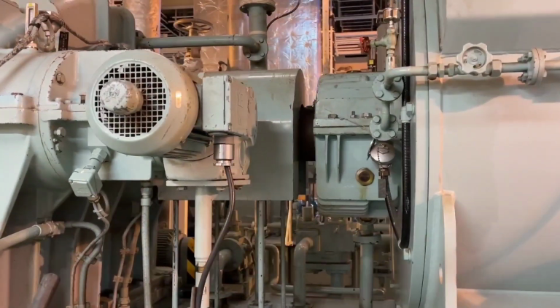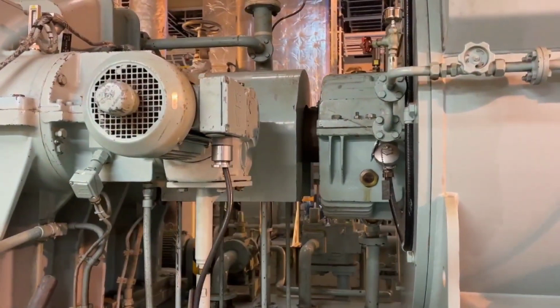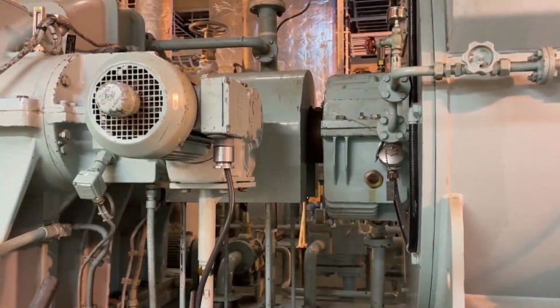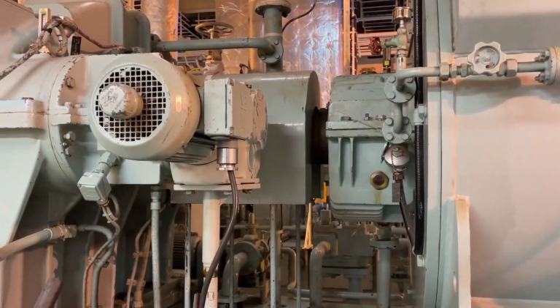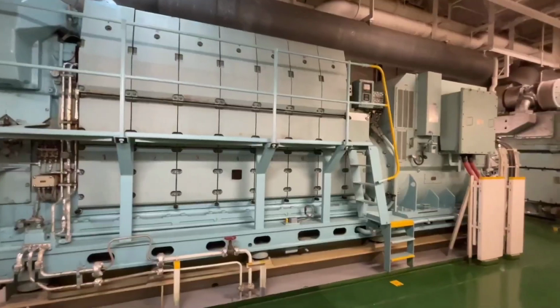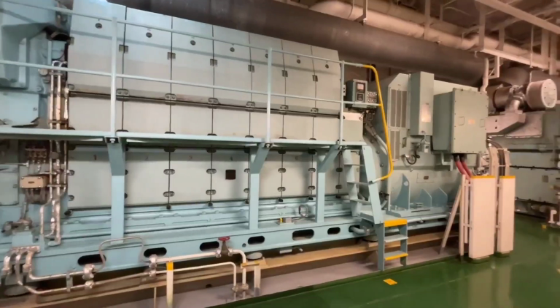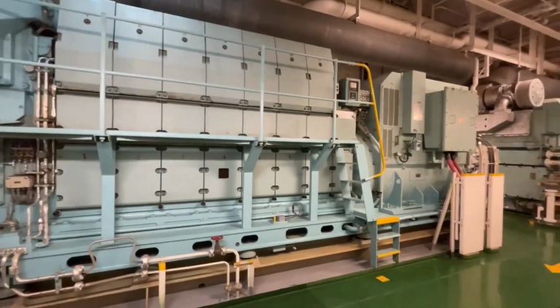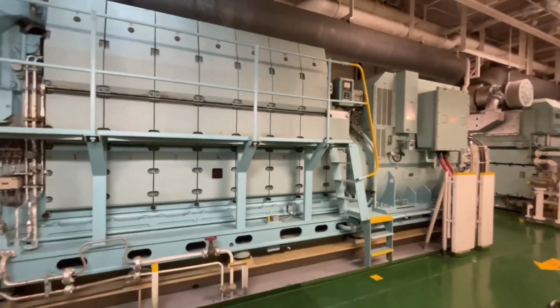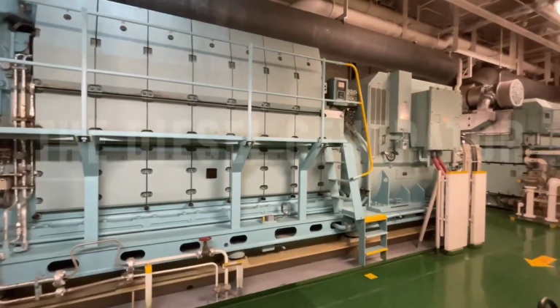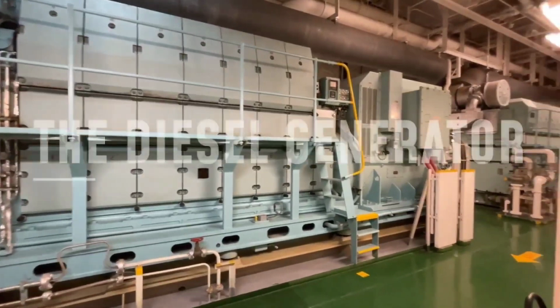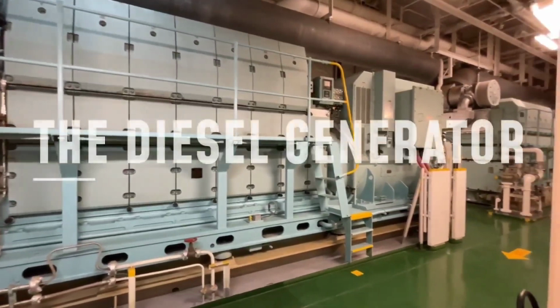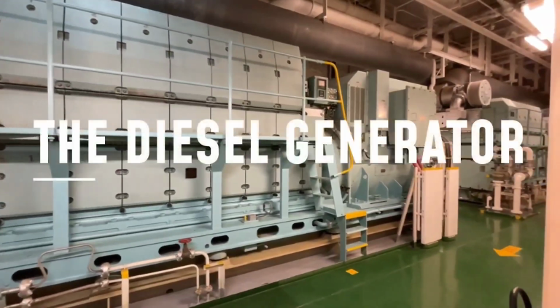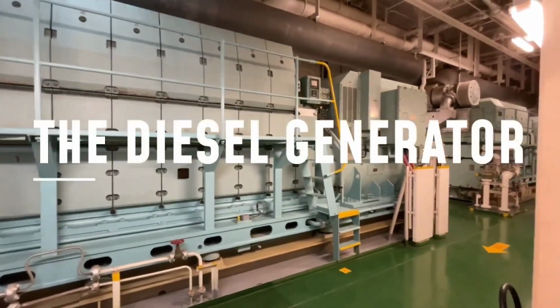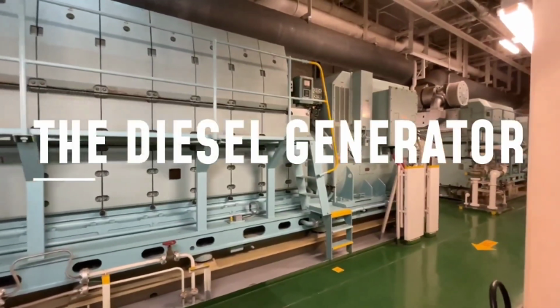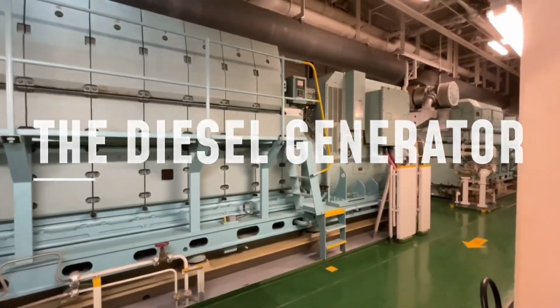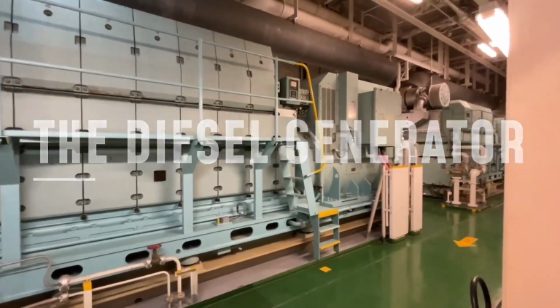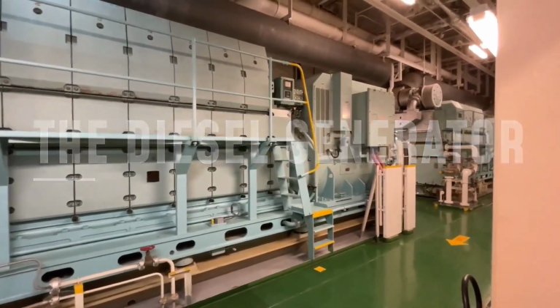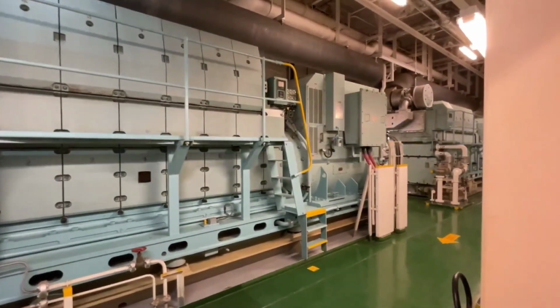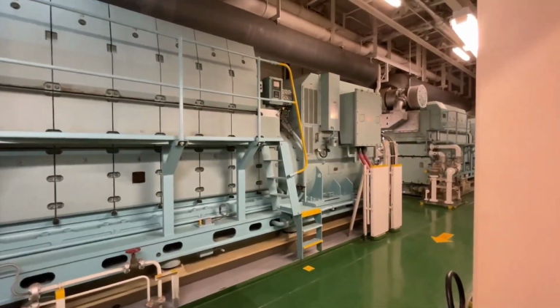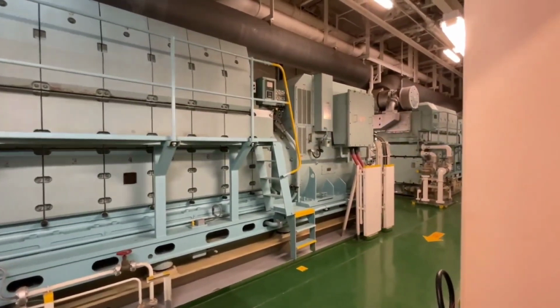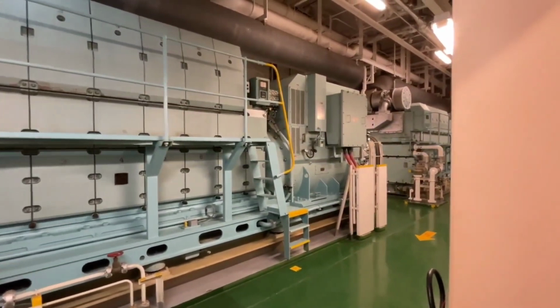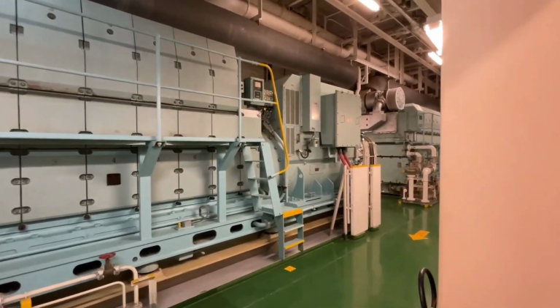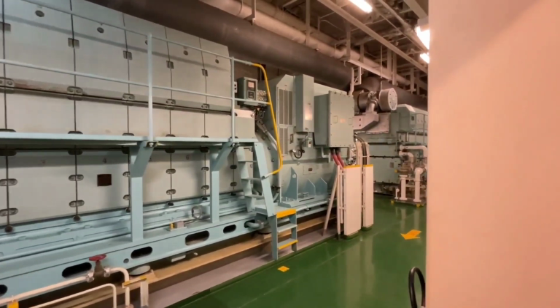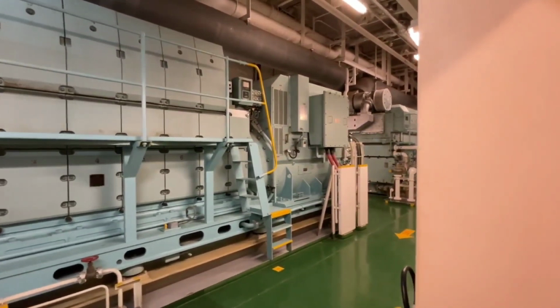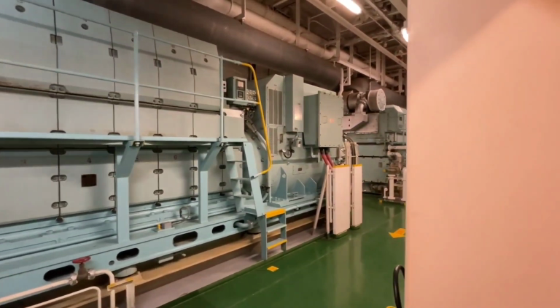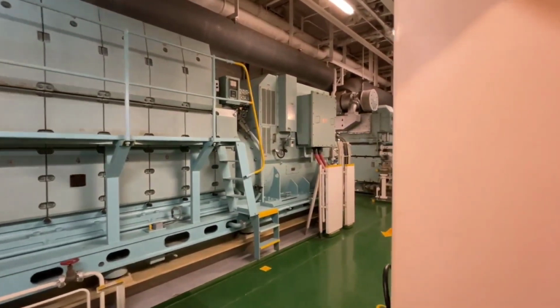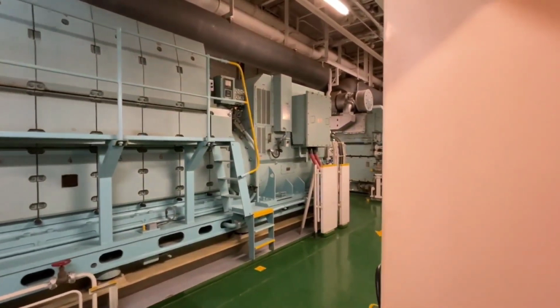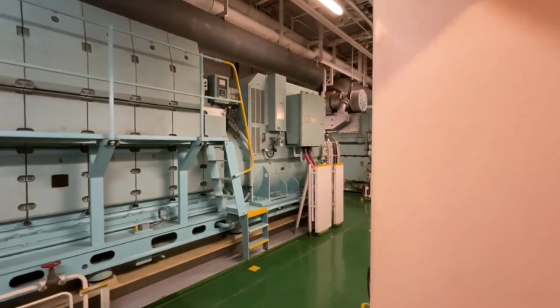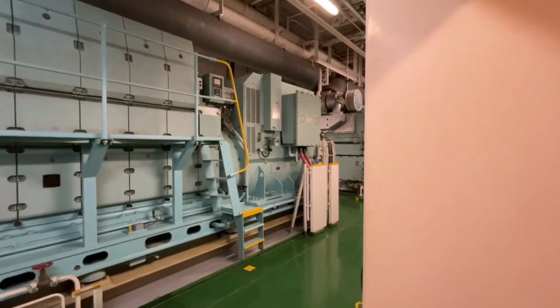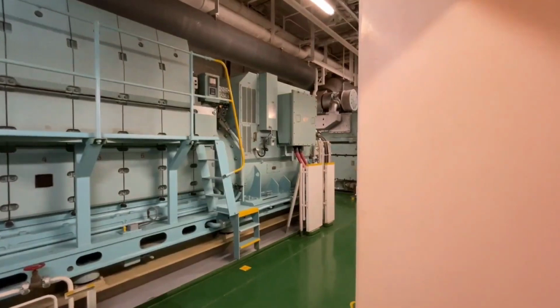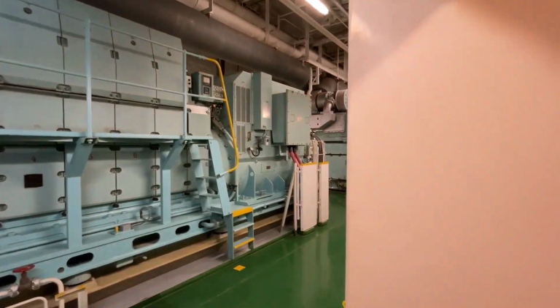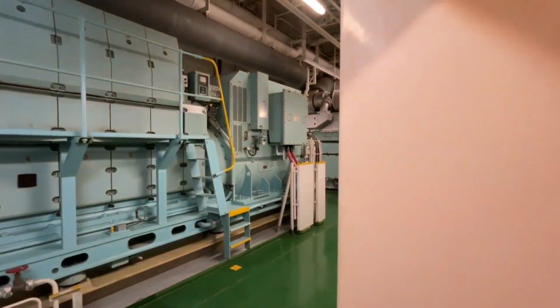This ship is also provided with two diesel generators as an alternative to the turbo generator.